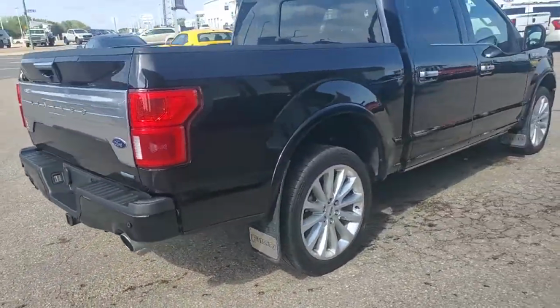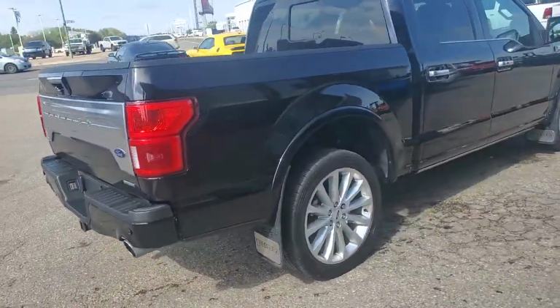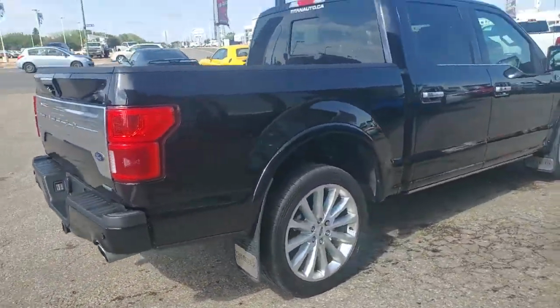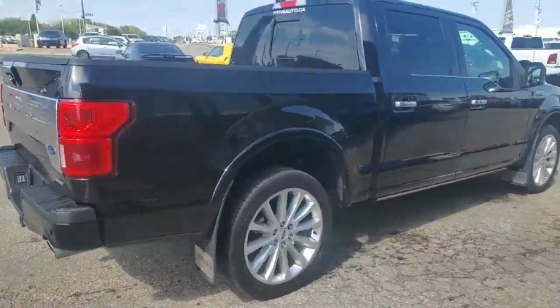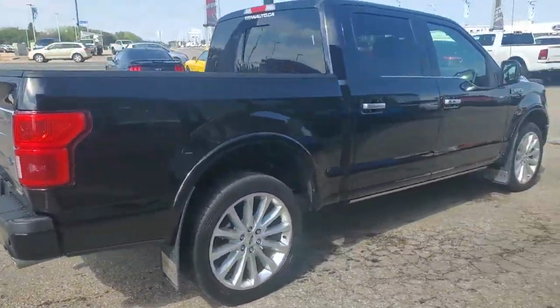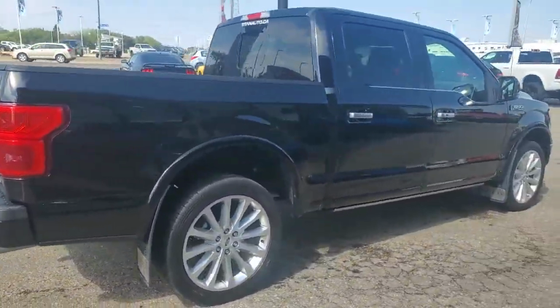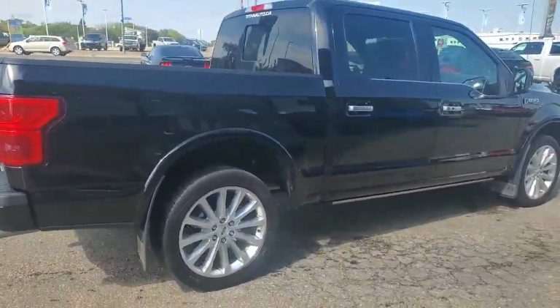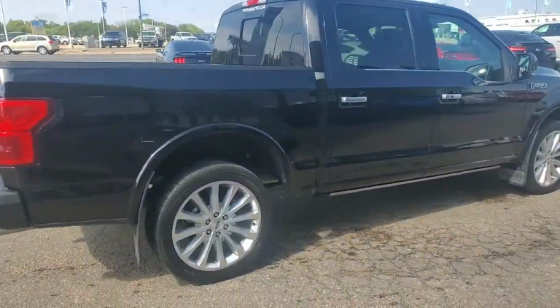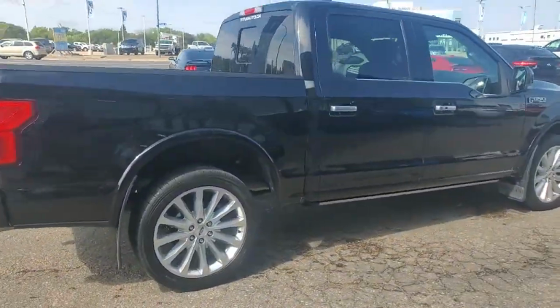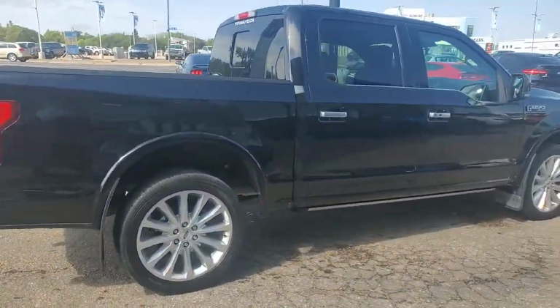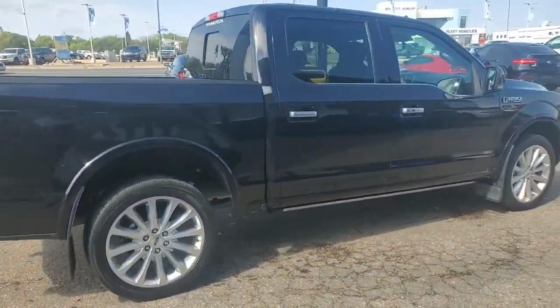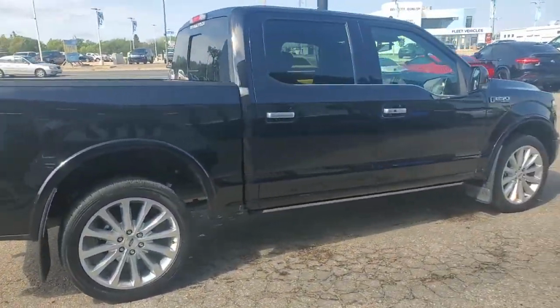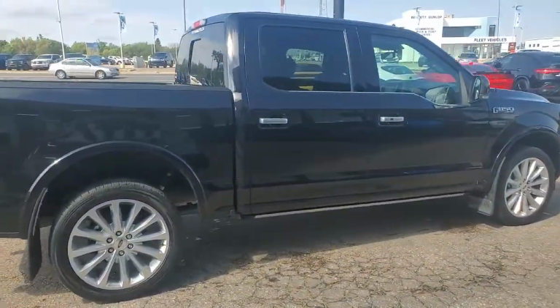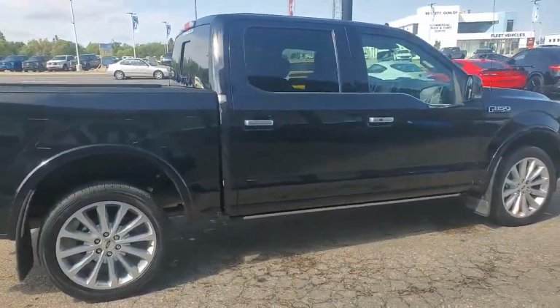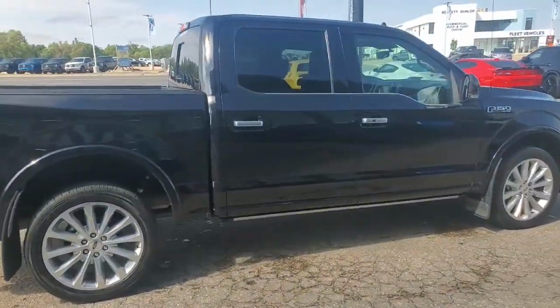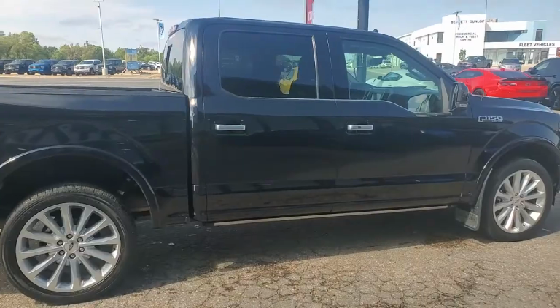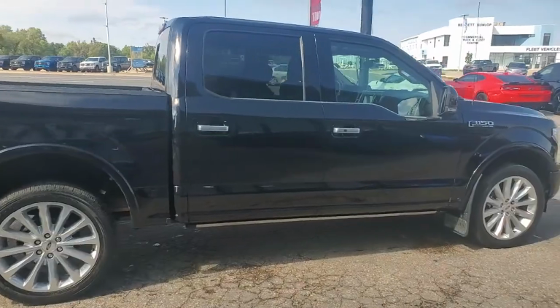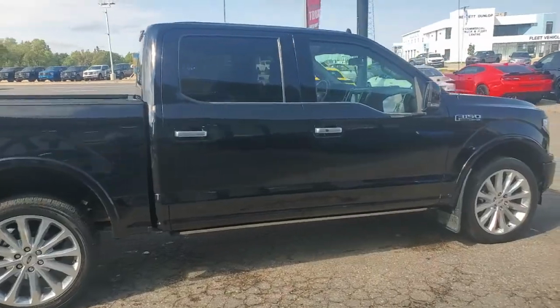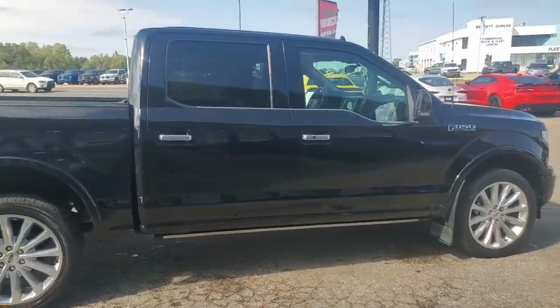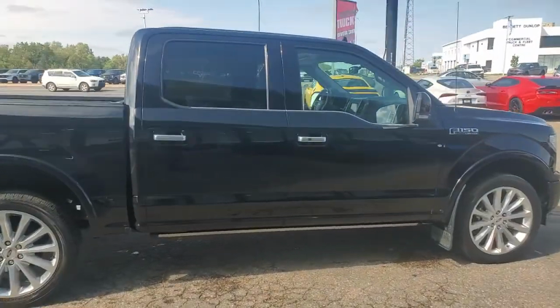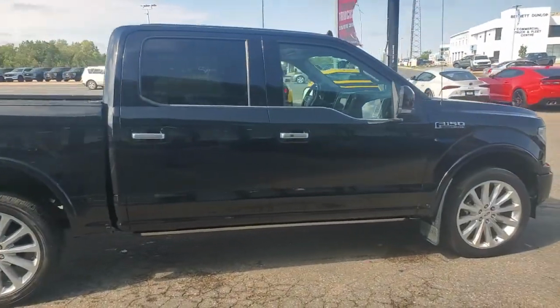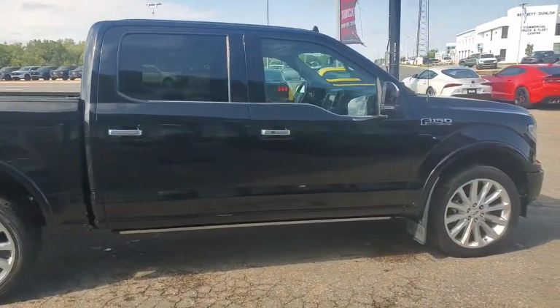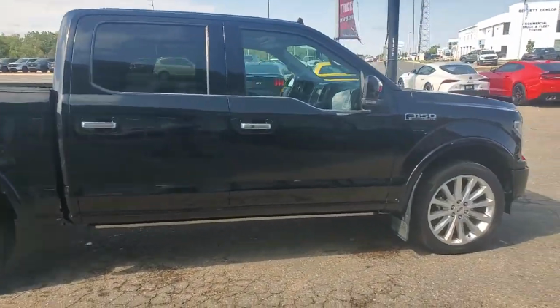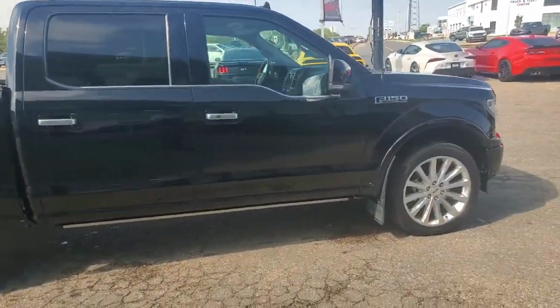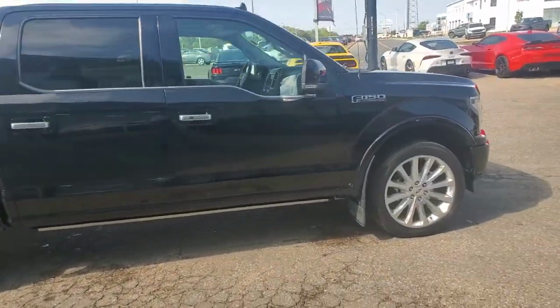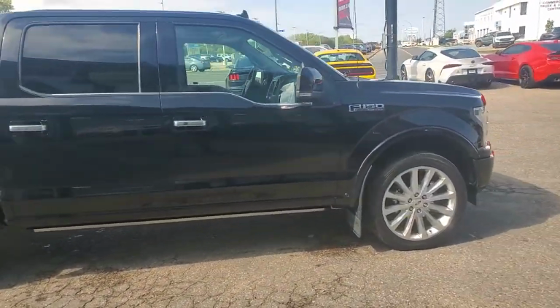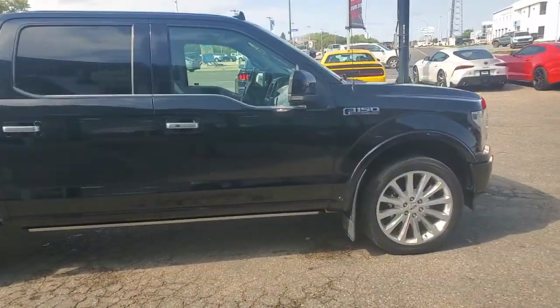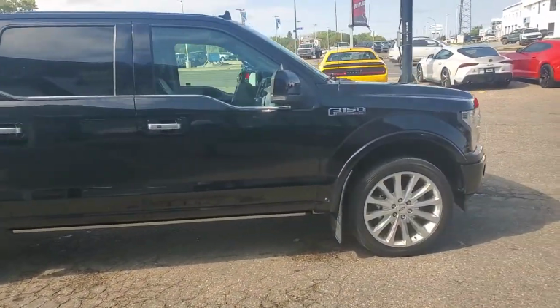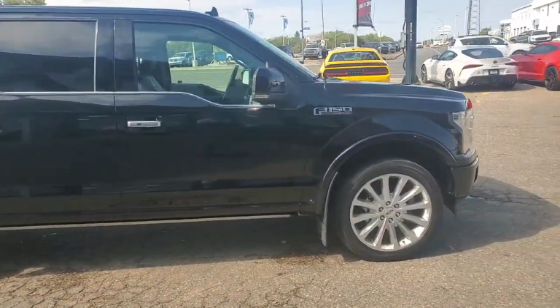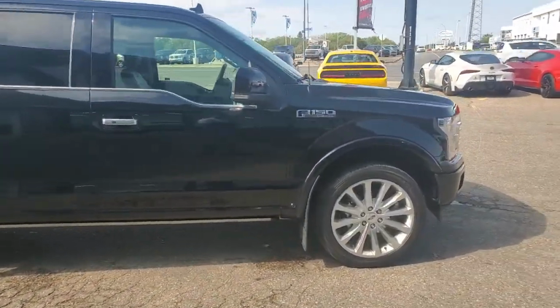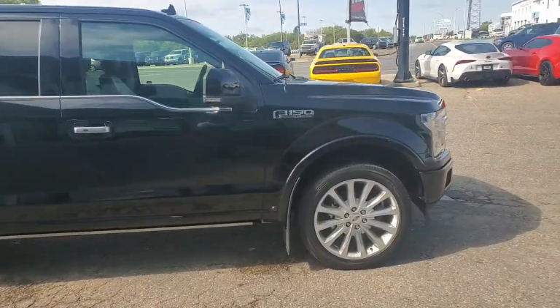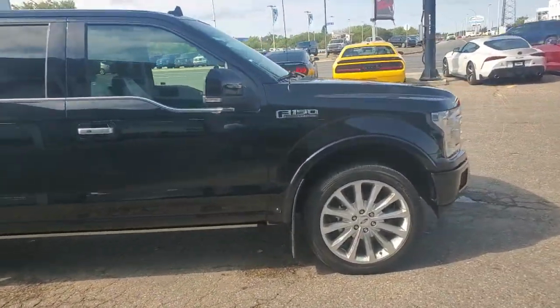Plus on top of looking great, this vehicle is also being fully inspected and reconditioned by our journeyman technicians for your safety as well as peace of mind.